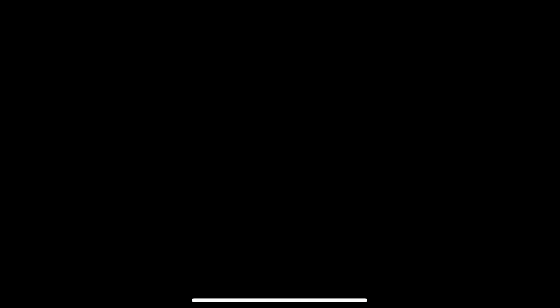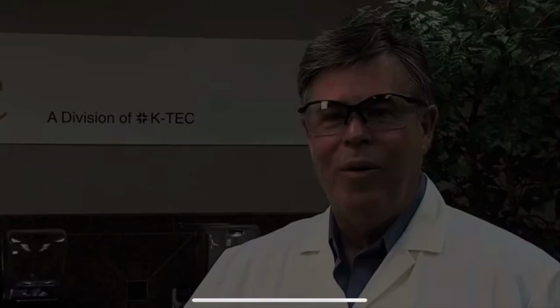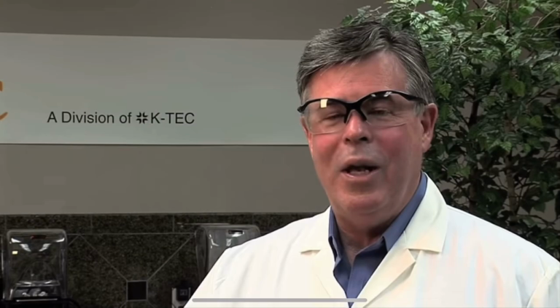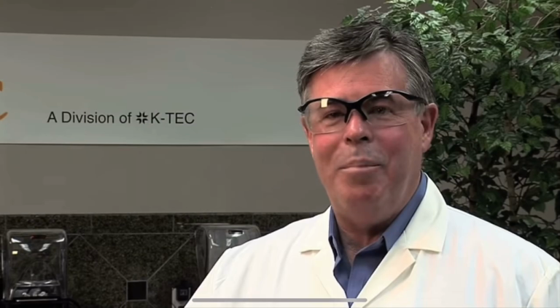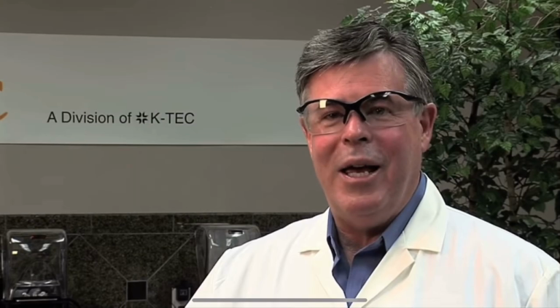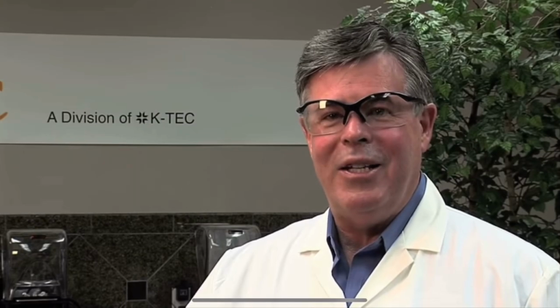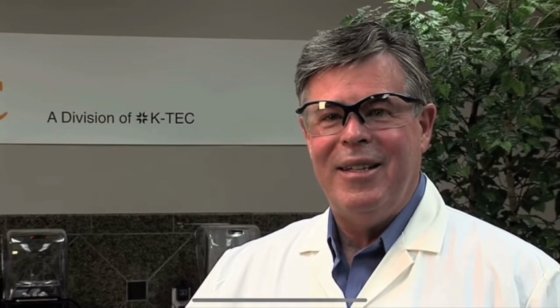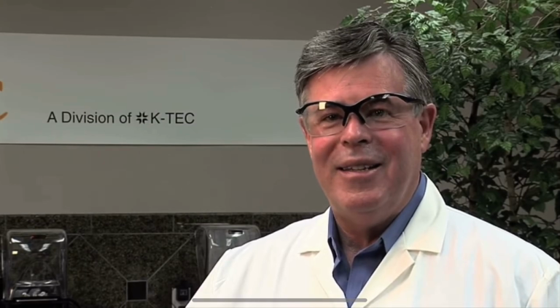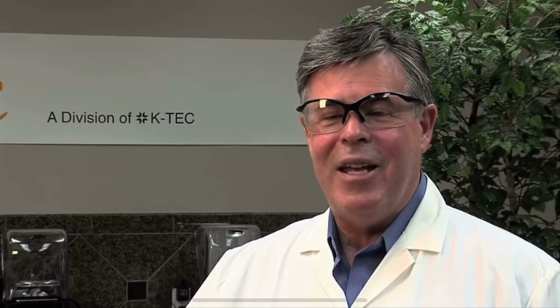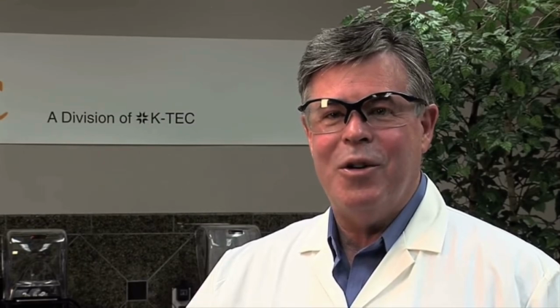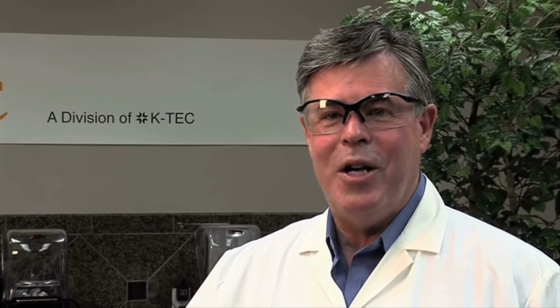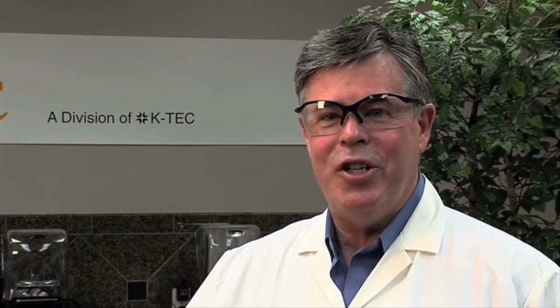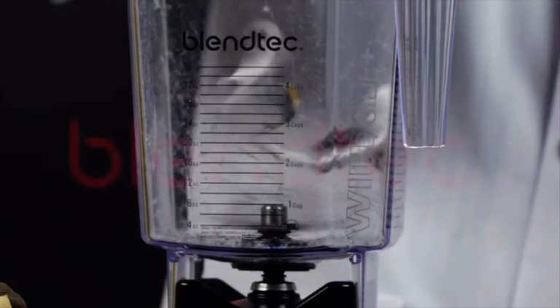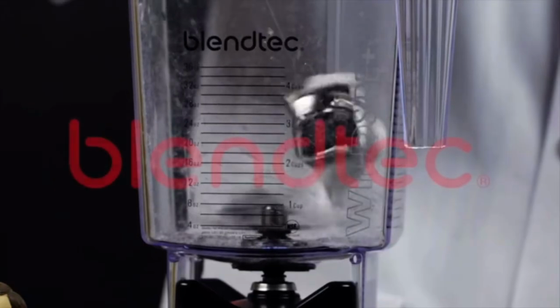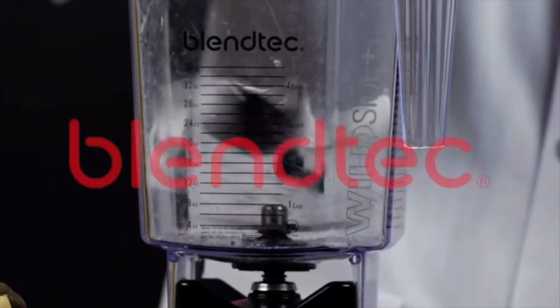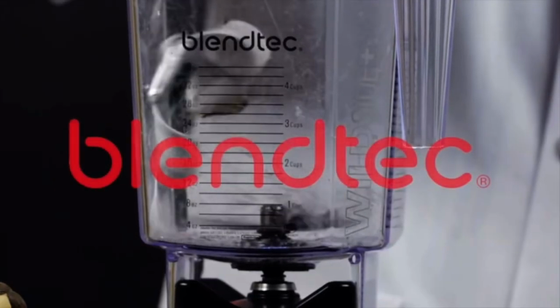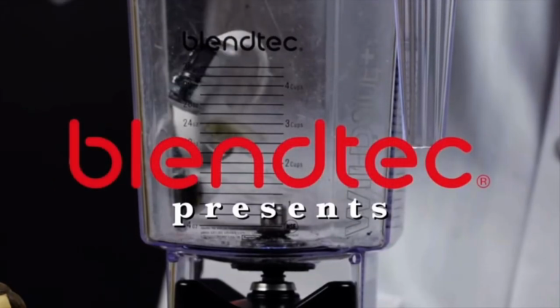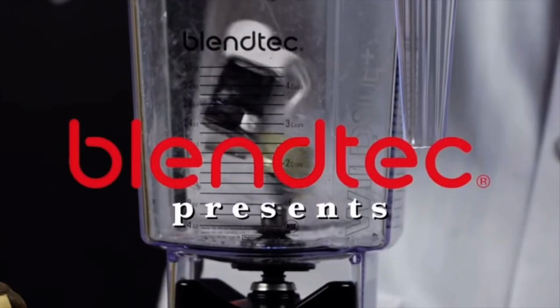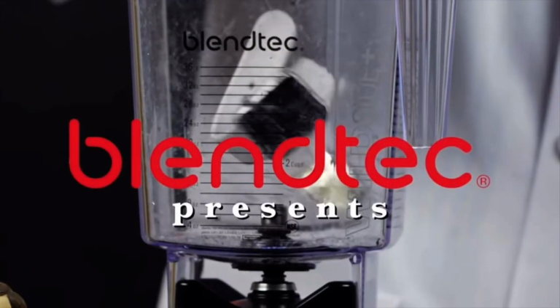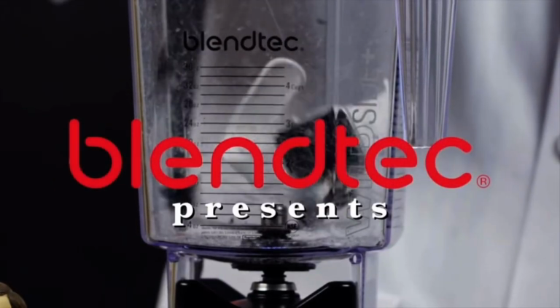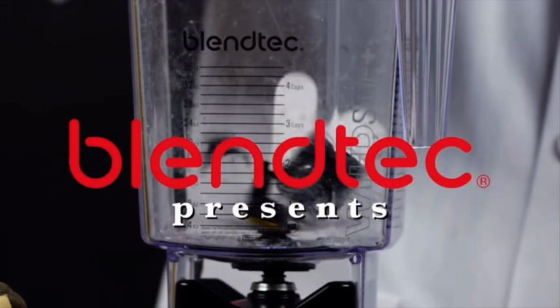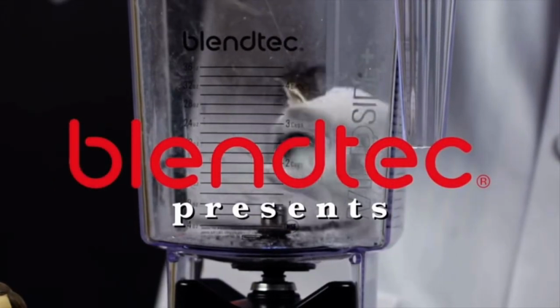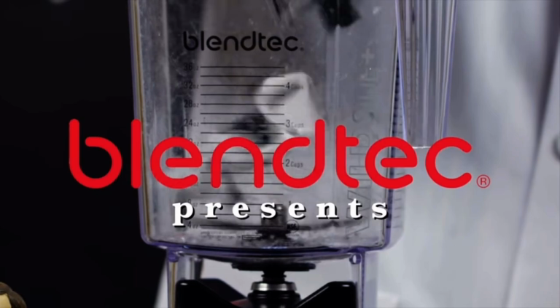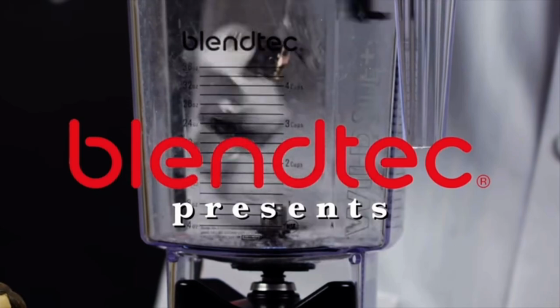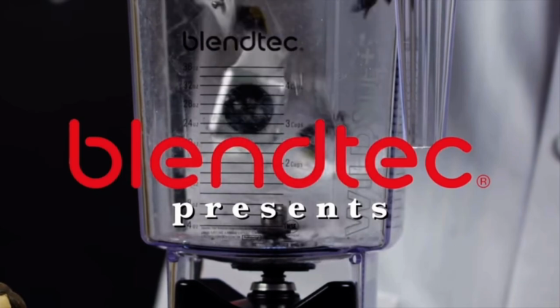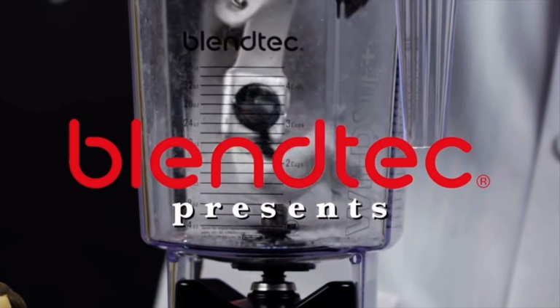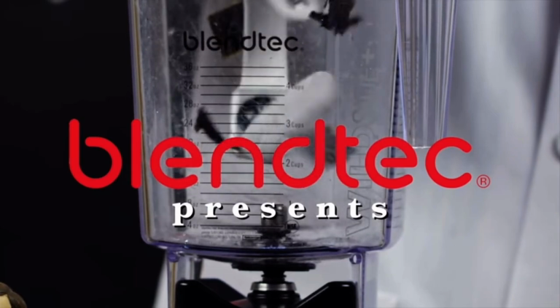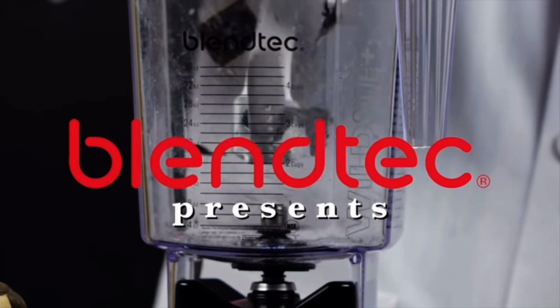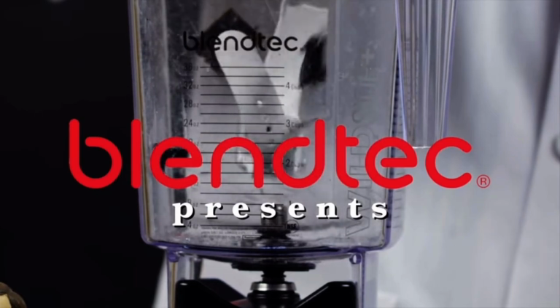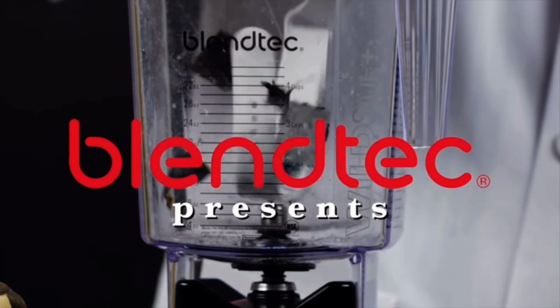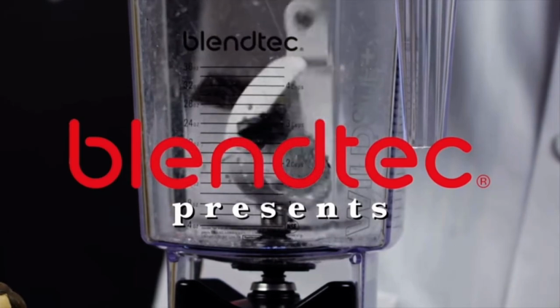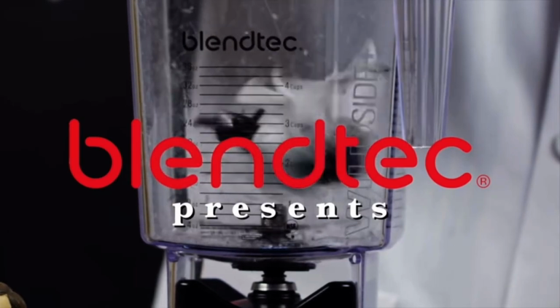Will it blend? That is the question. No one asked. No one cared.